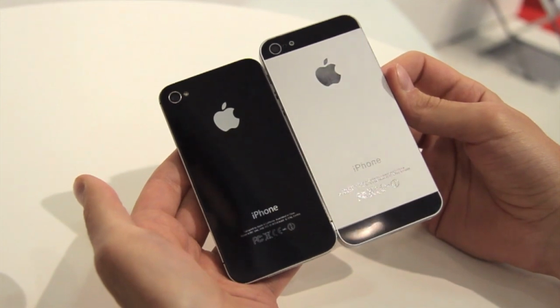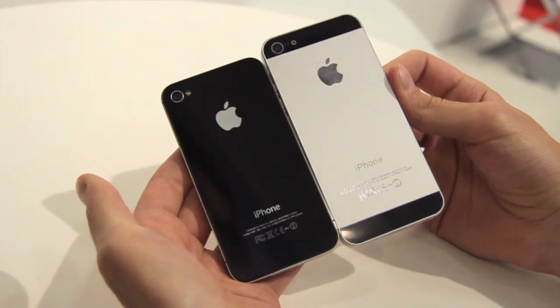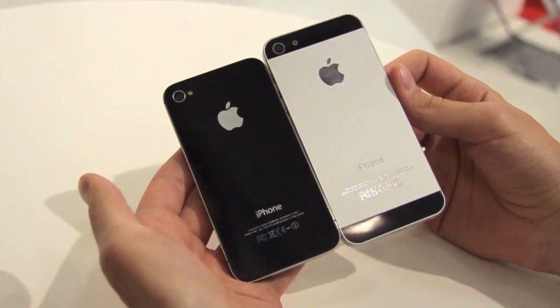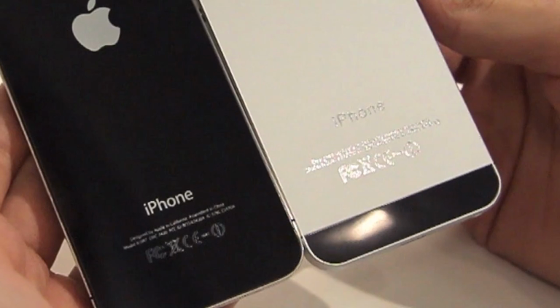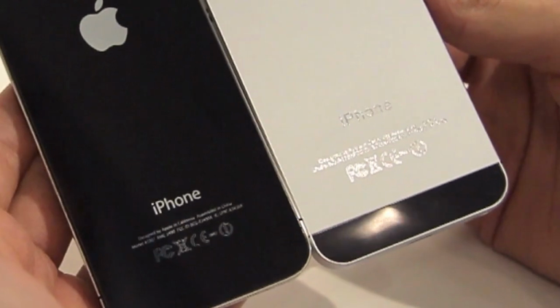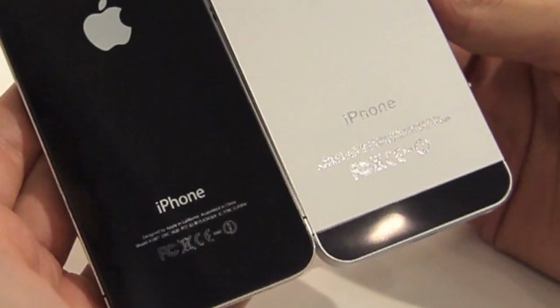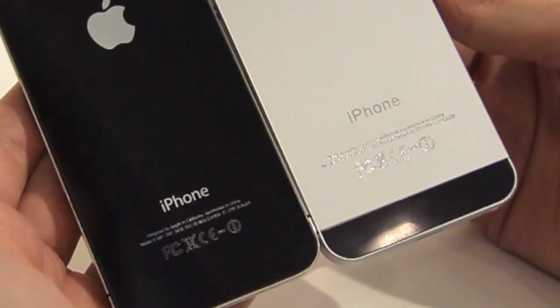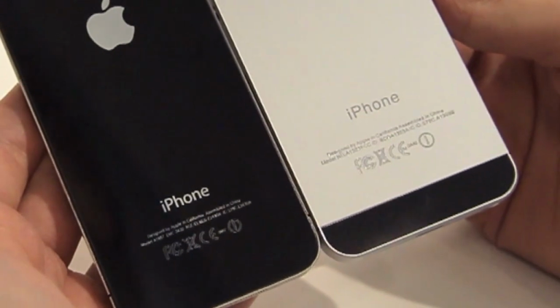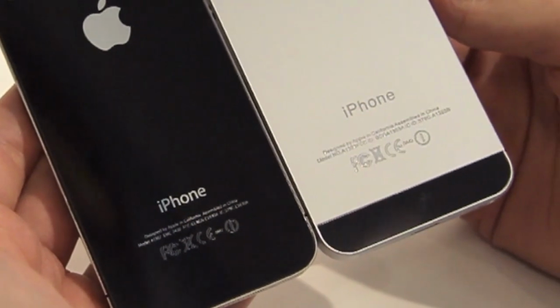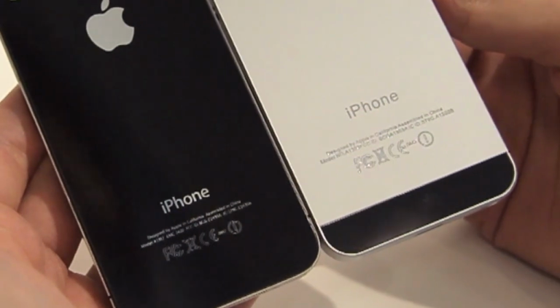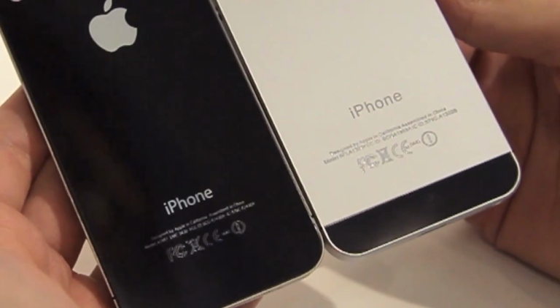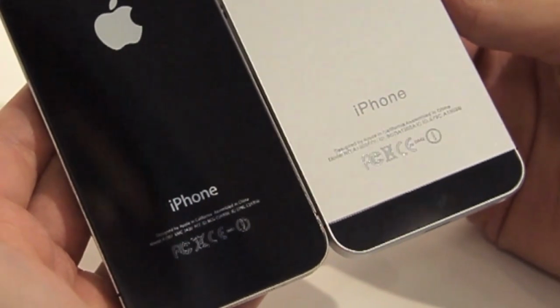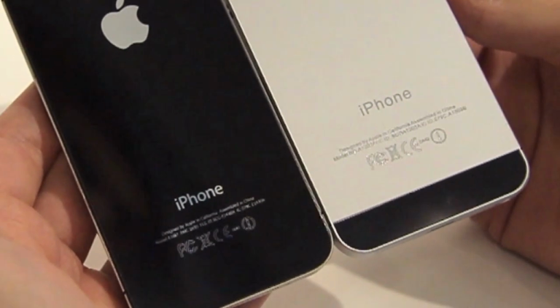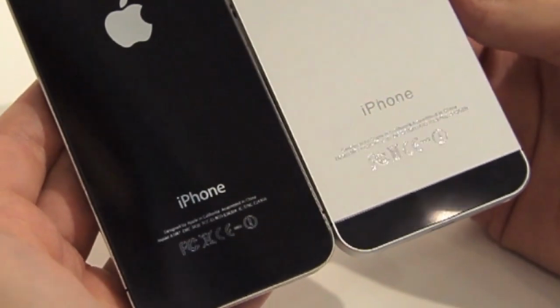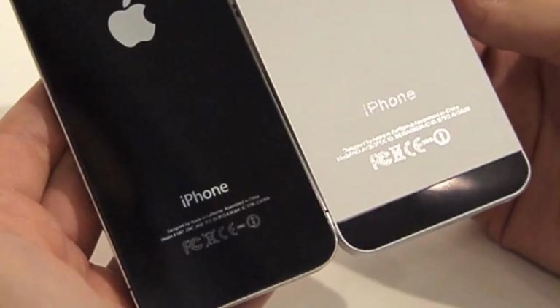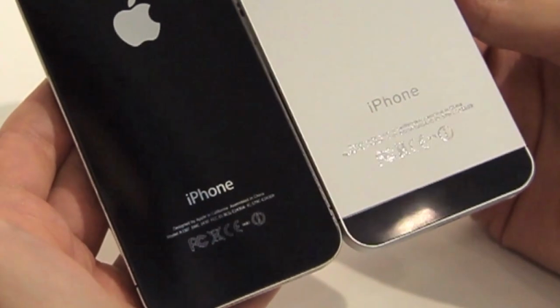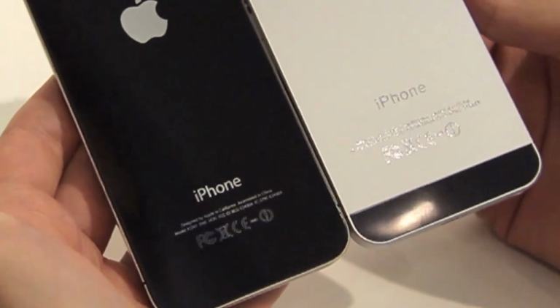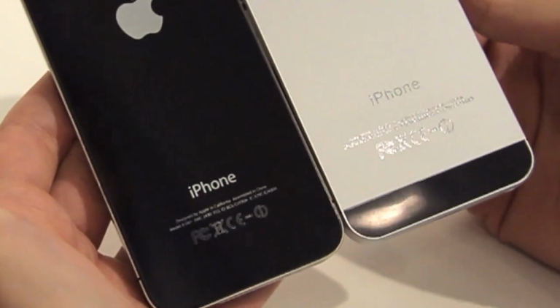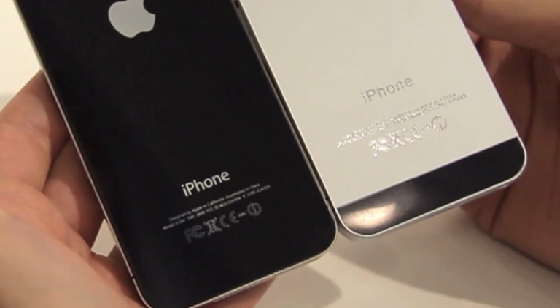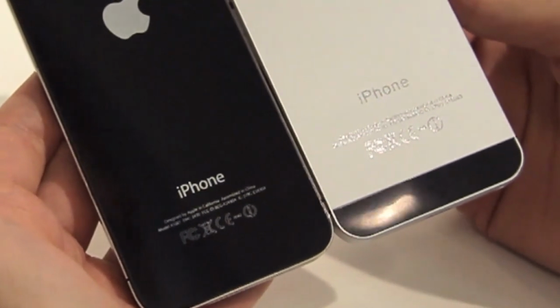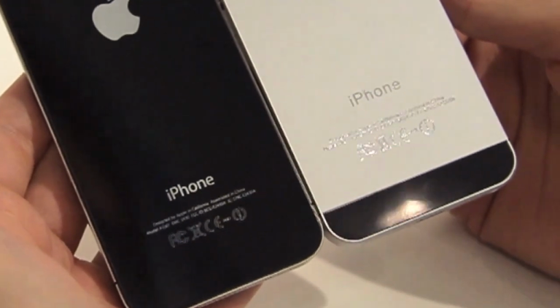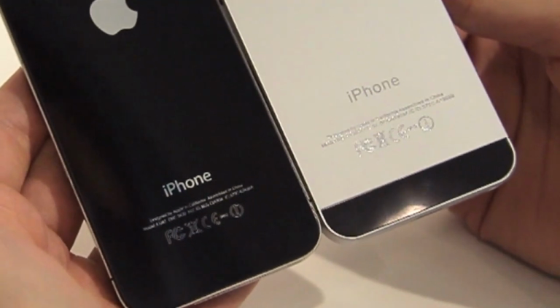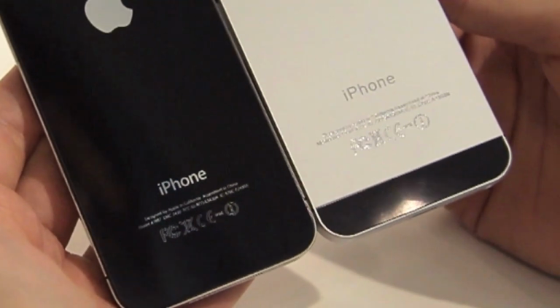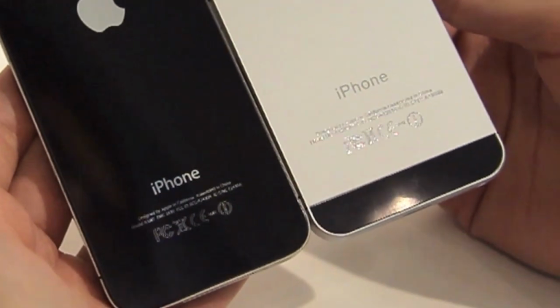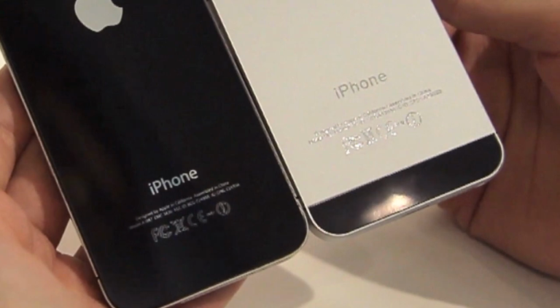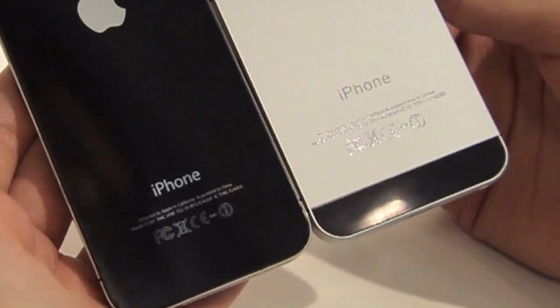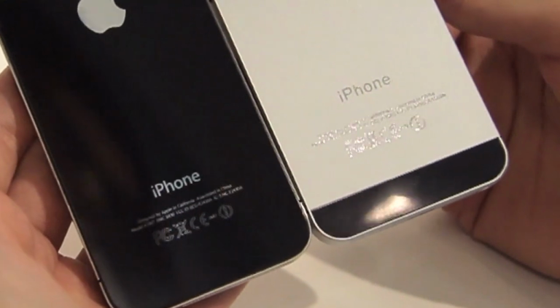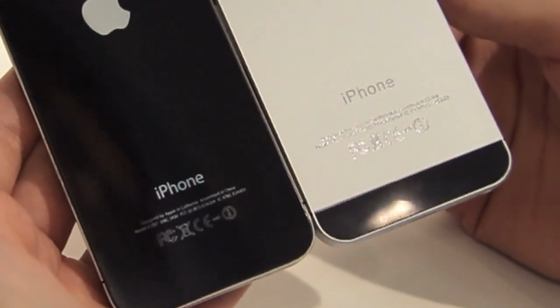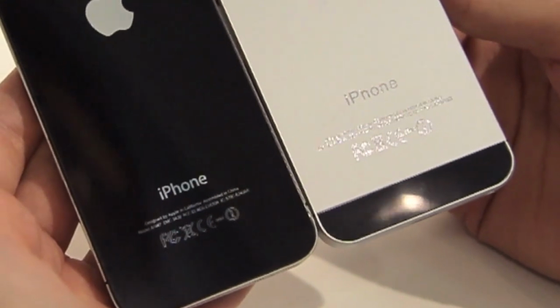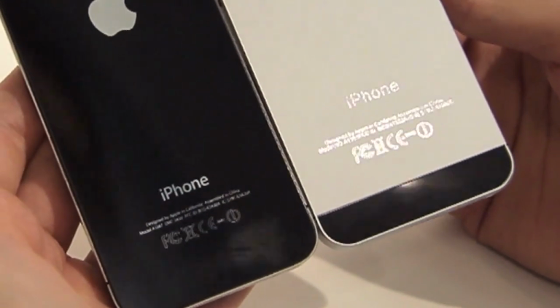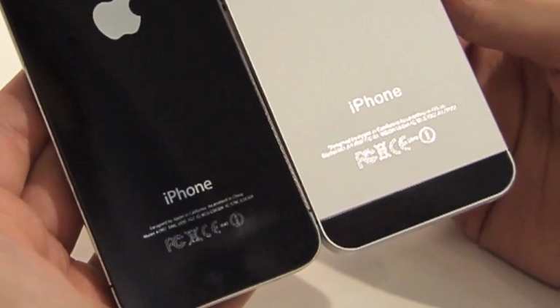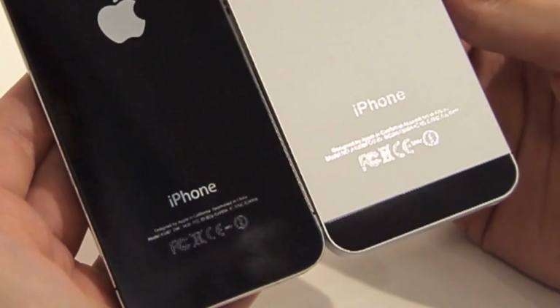Notably, the iPhone font doesn't seem to match Apple styling. But again, this is just a mock-up.